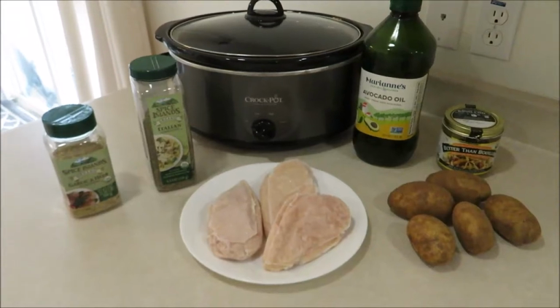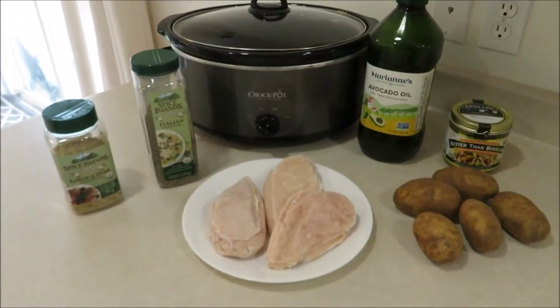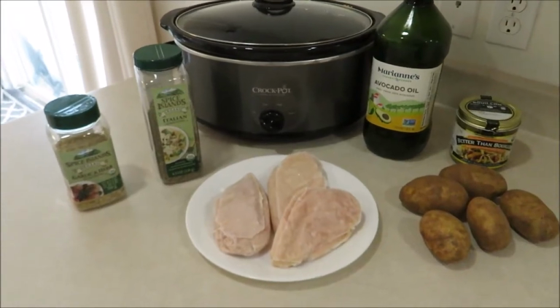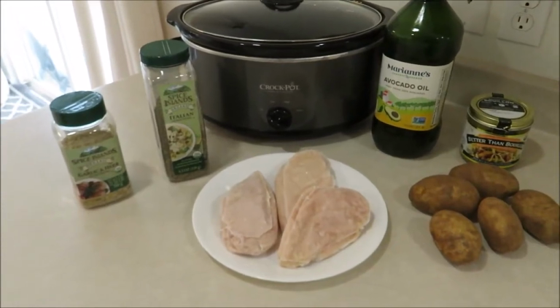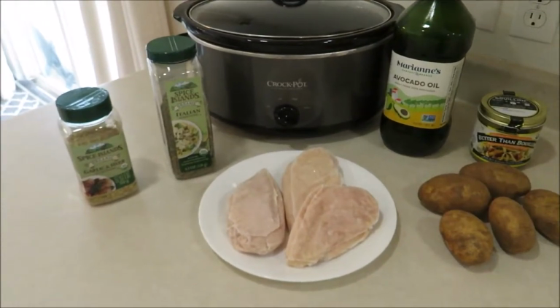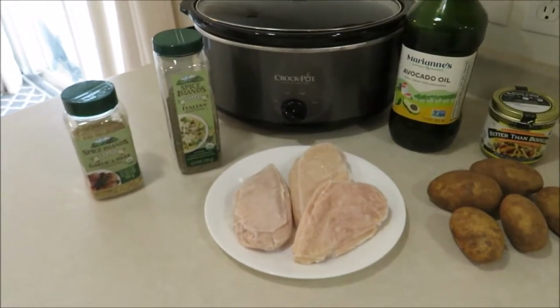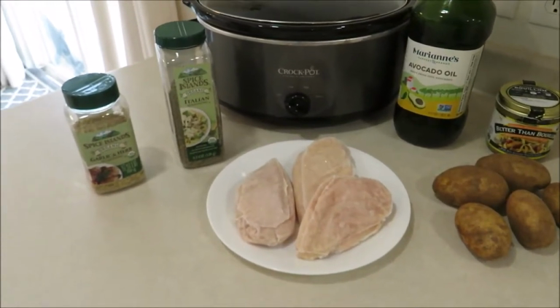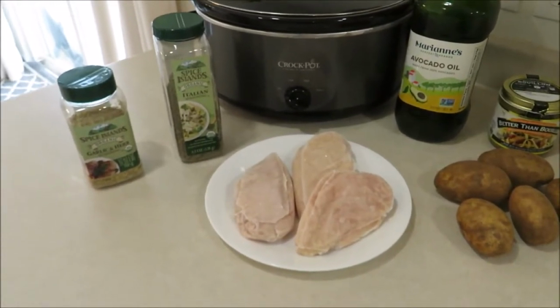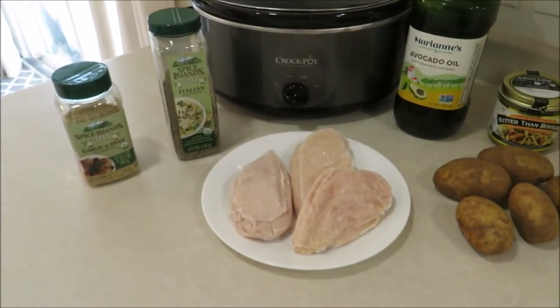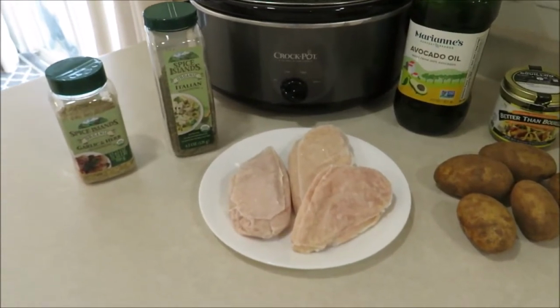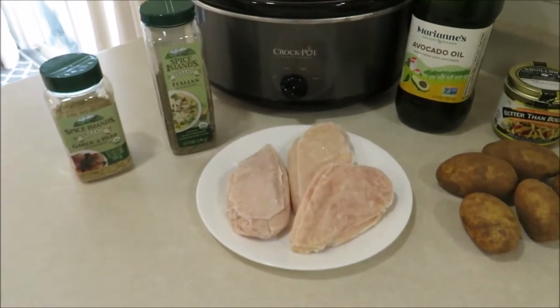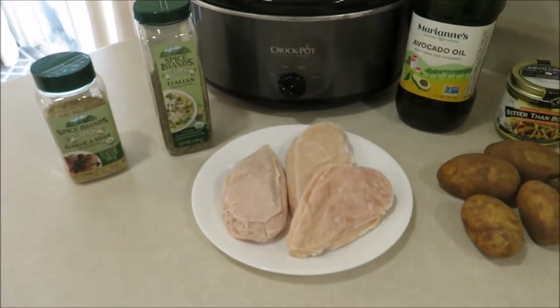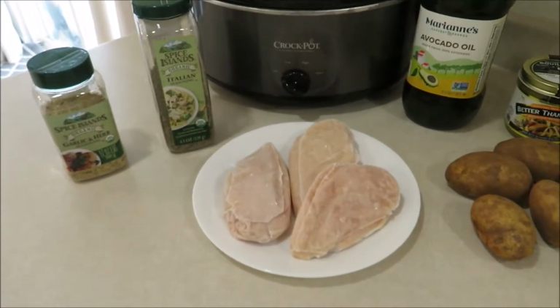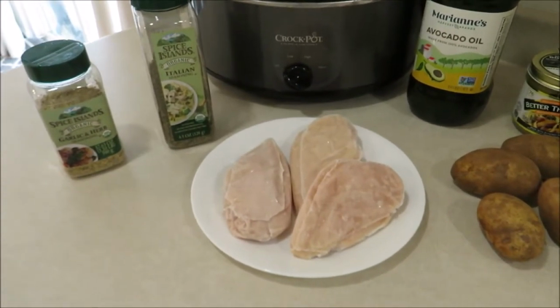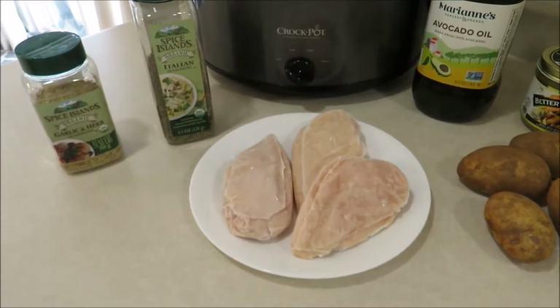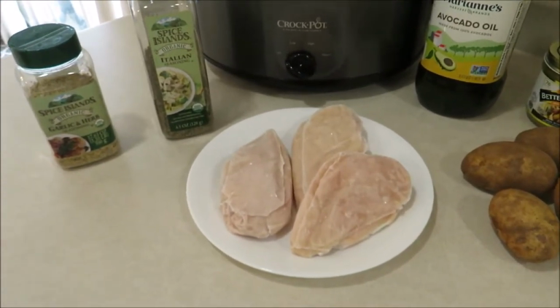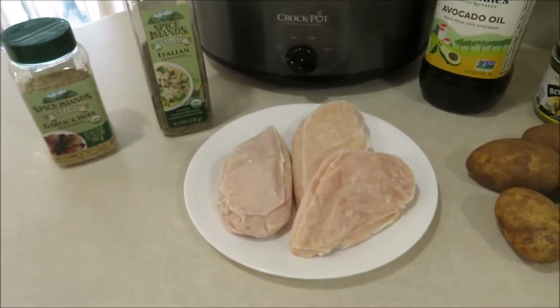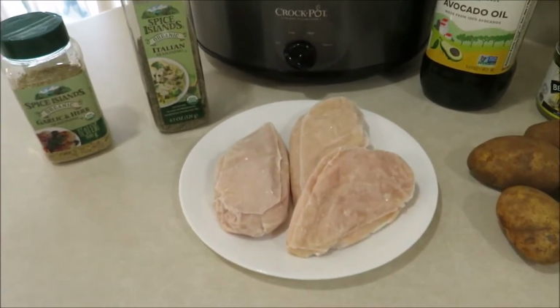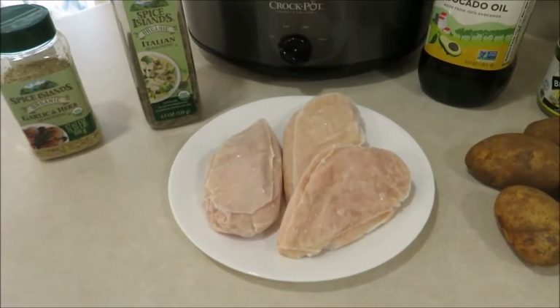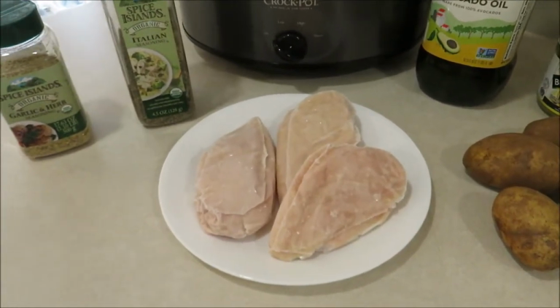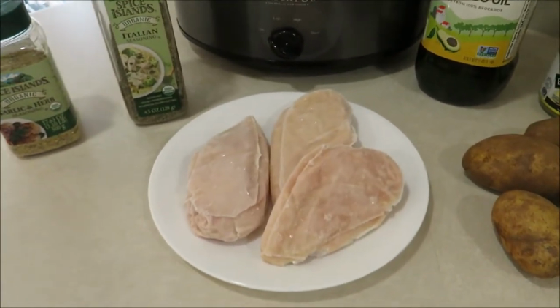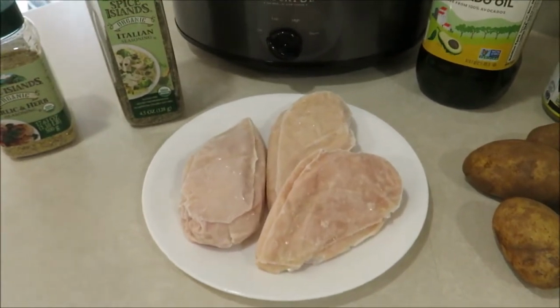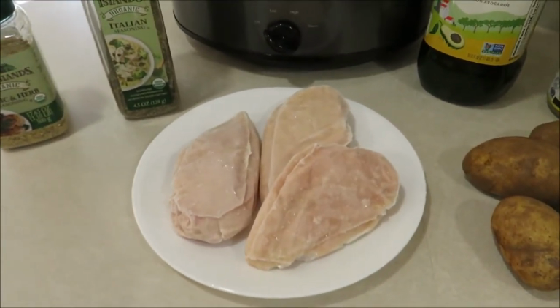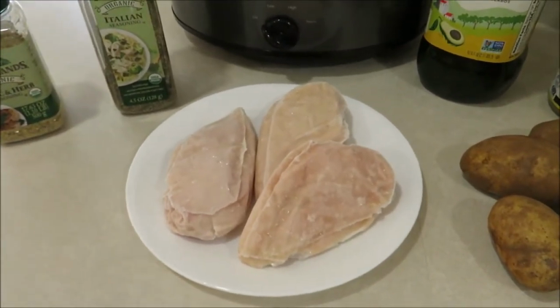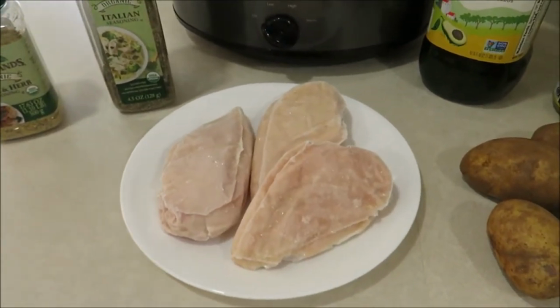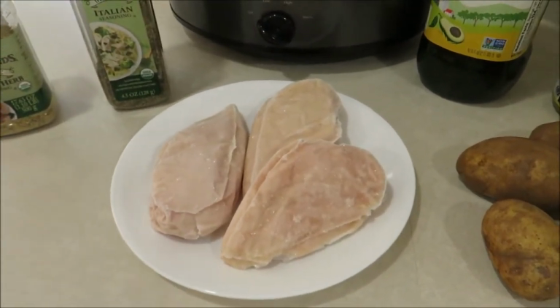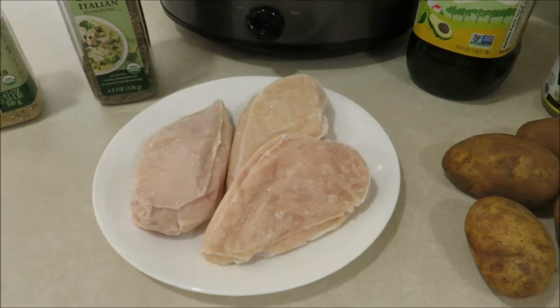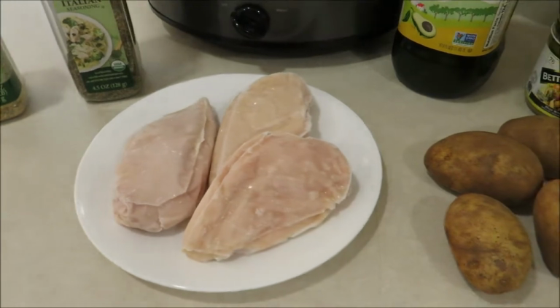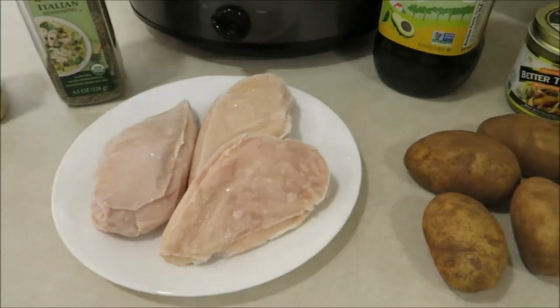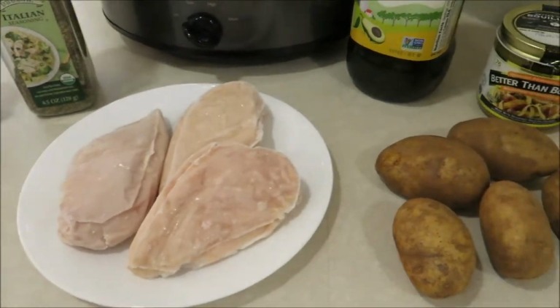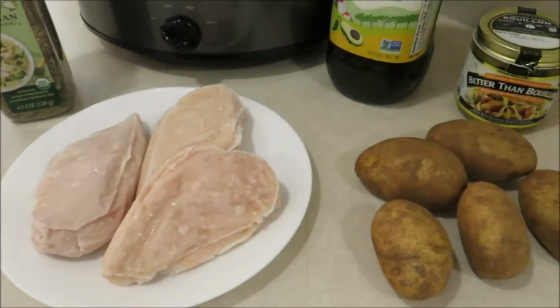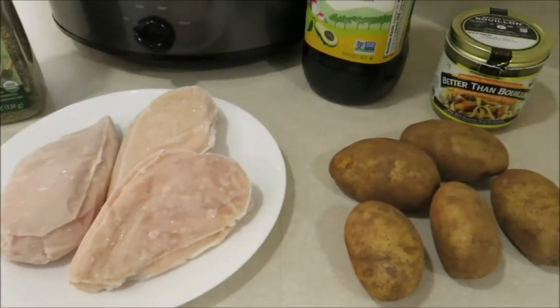Hey guys, and welcome back to my channel. Today I'm going to be sharing with you some easy and delicious crock pot meals.